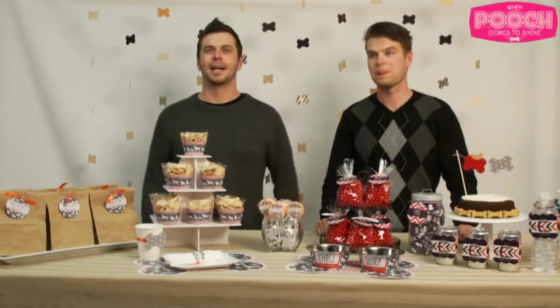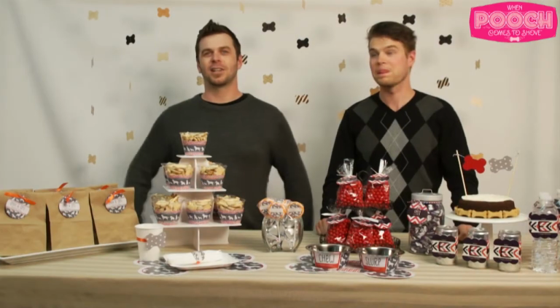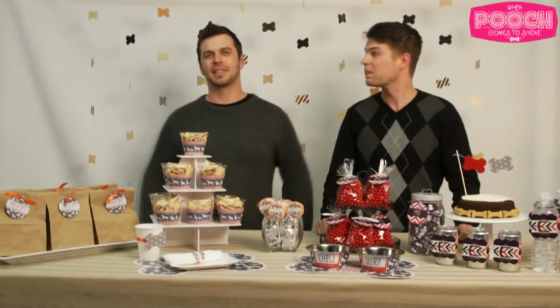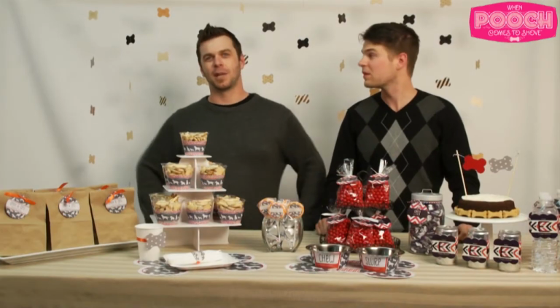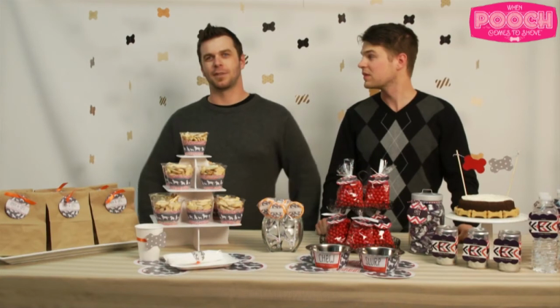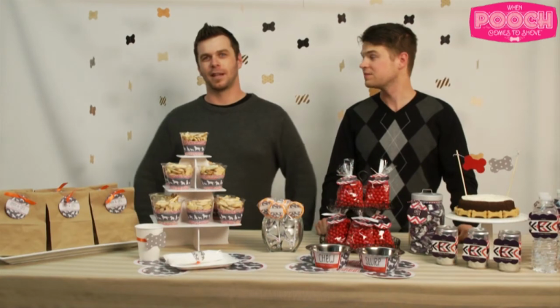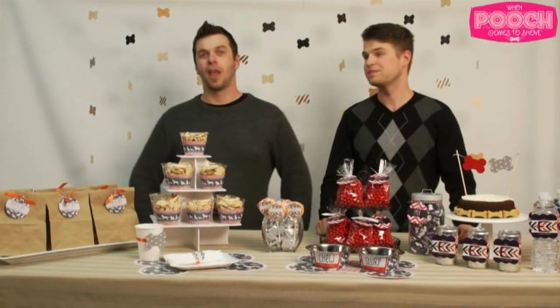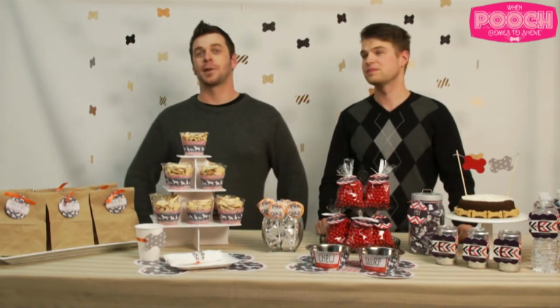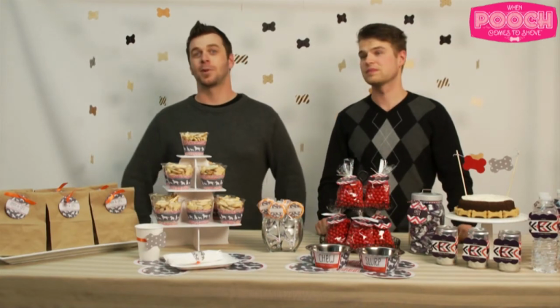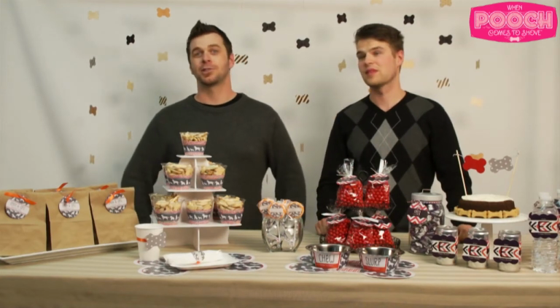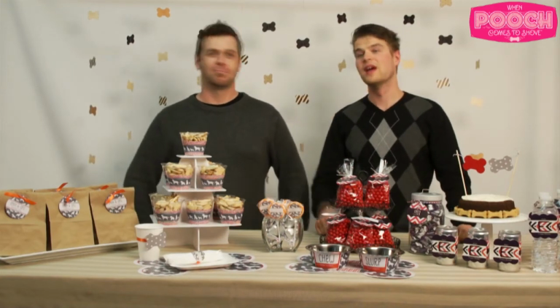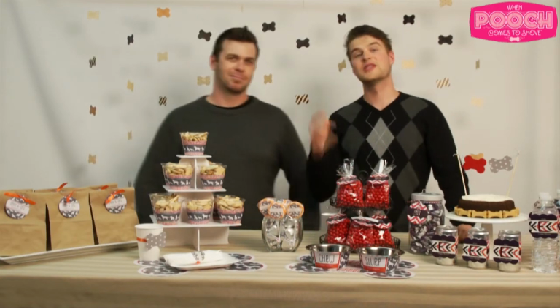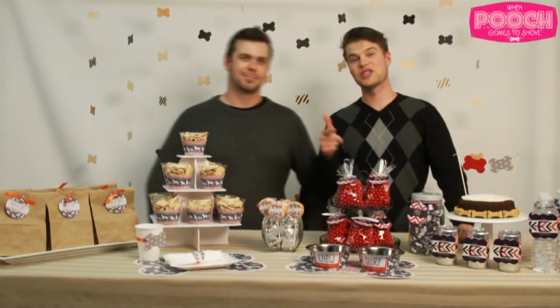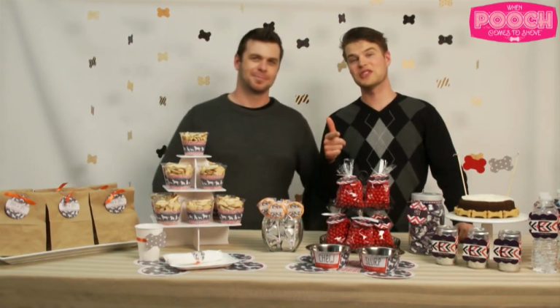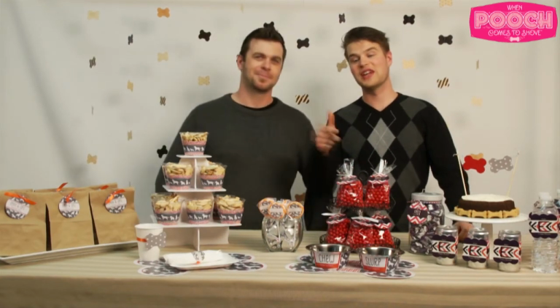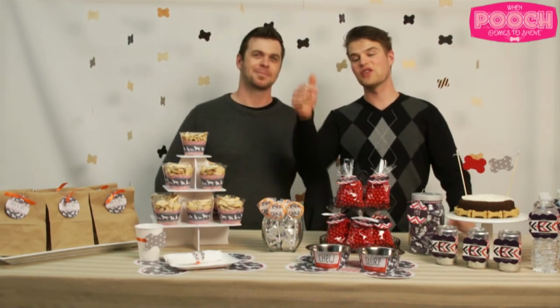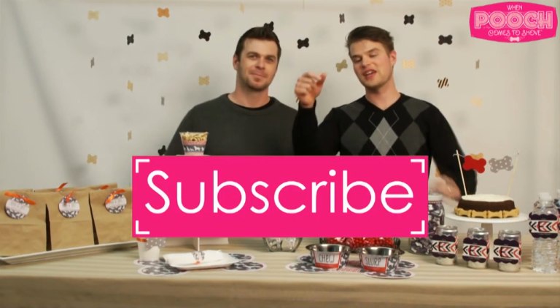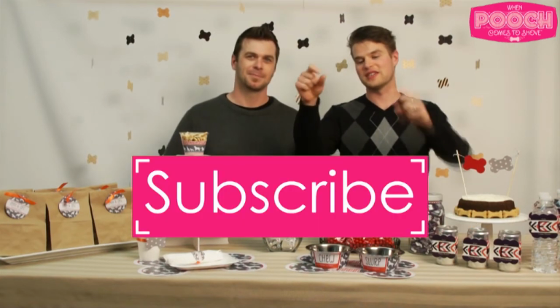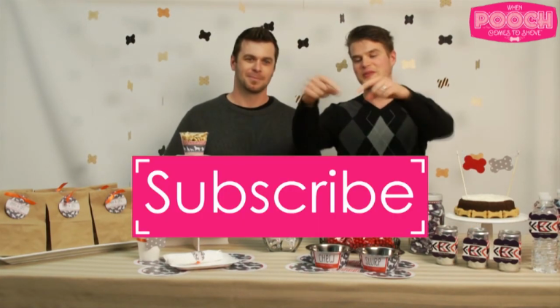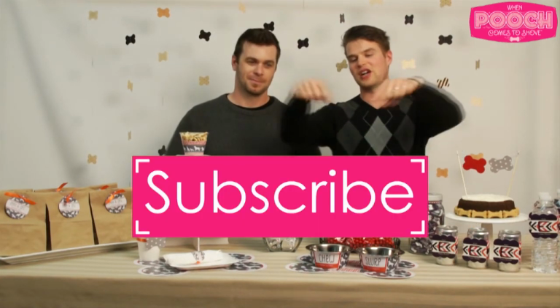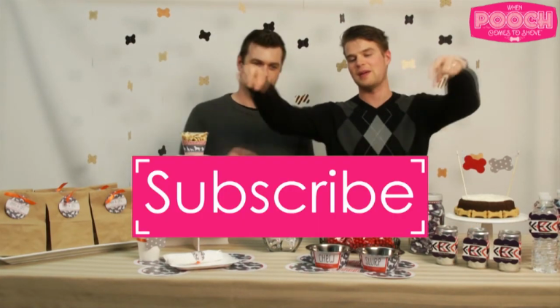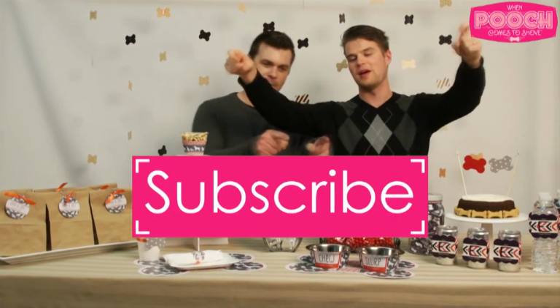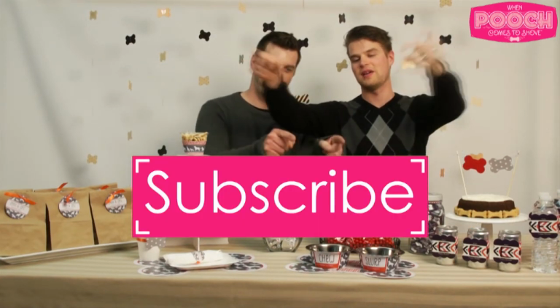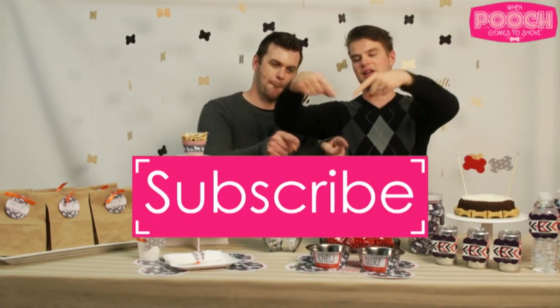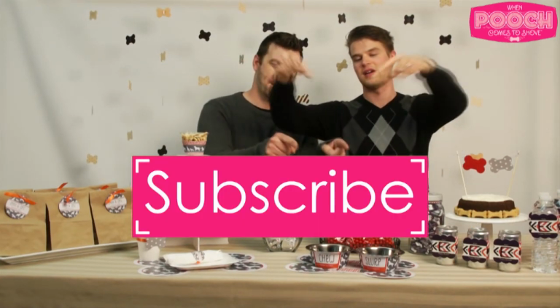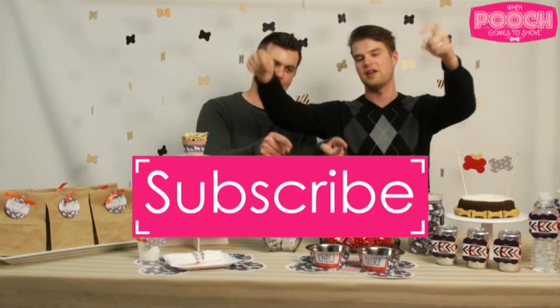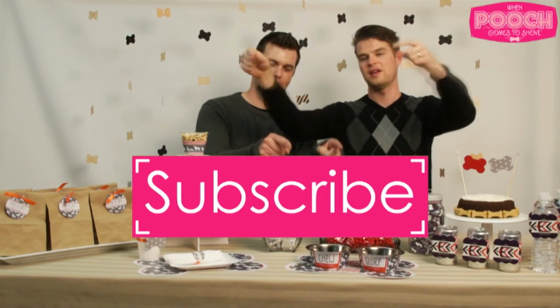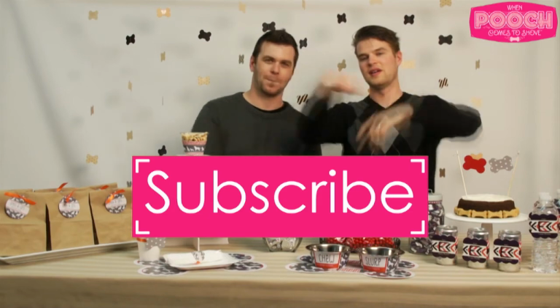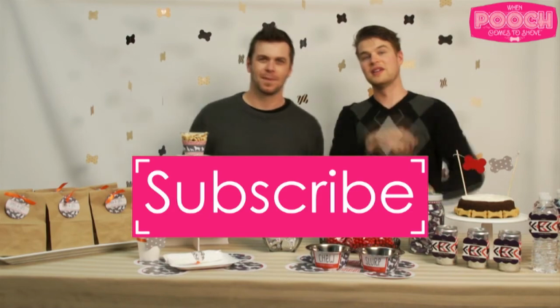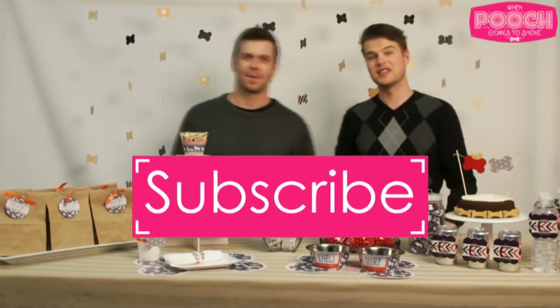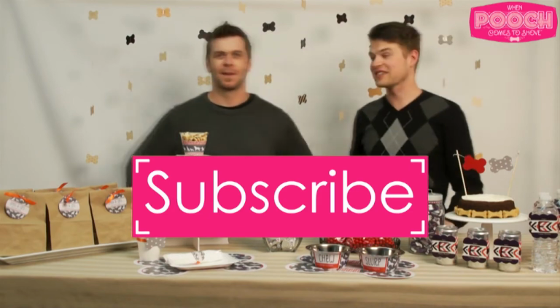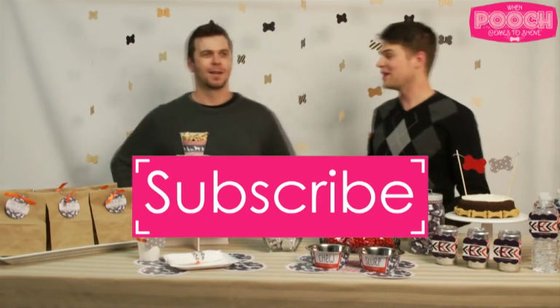That's all the time we have today. It's been so much fun — don't forget to subscribe right here. See you next time!